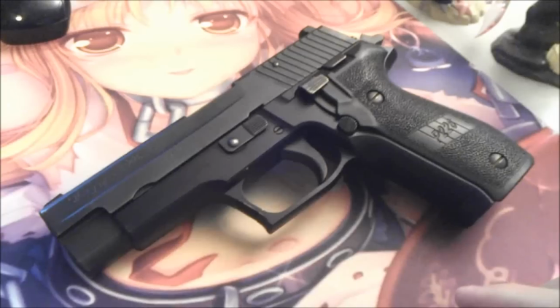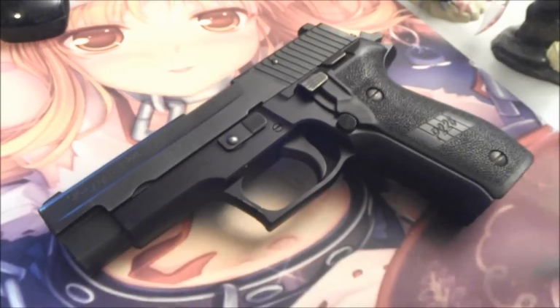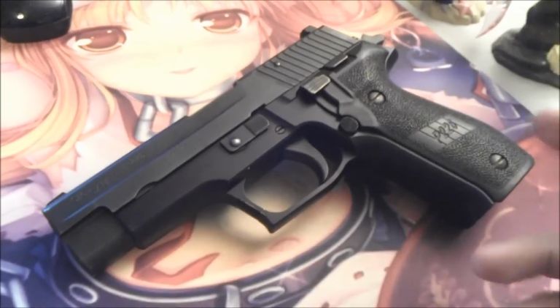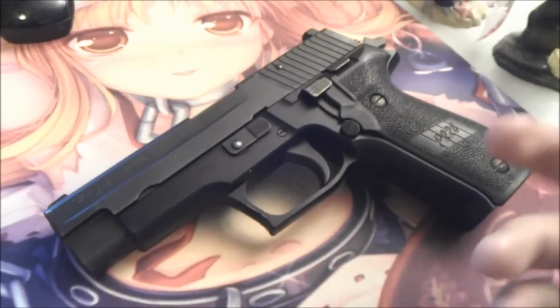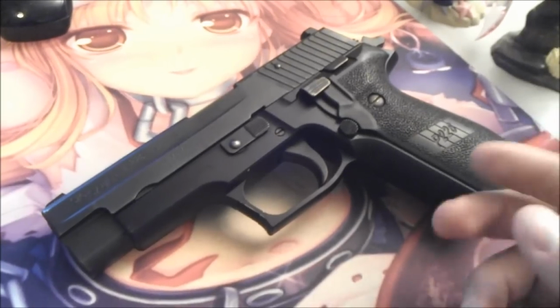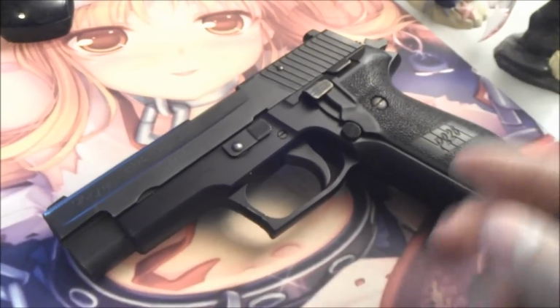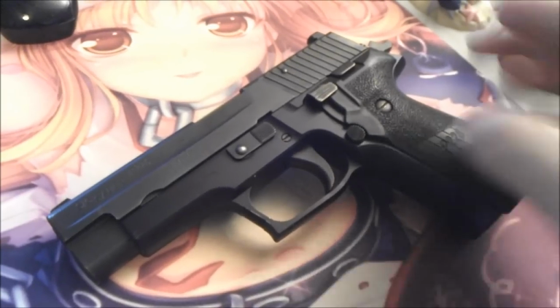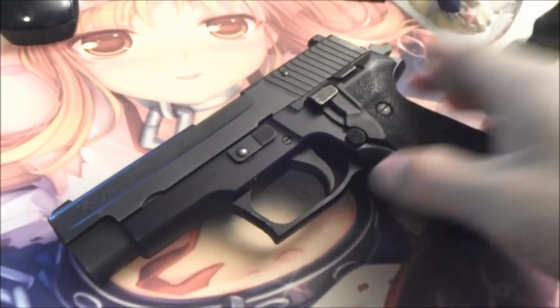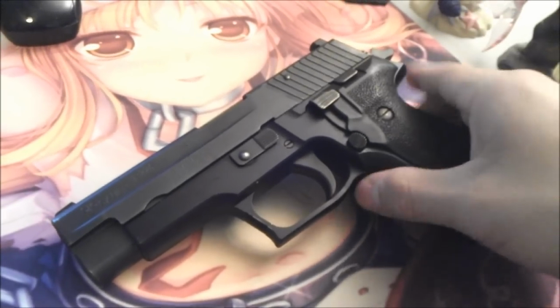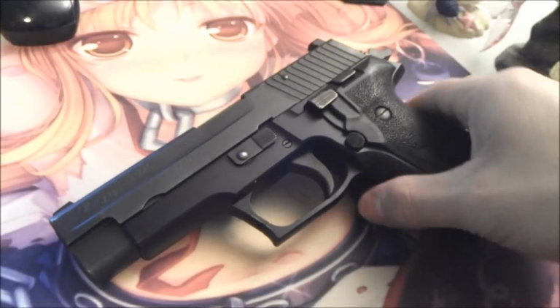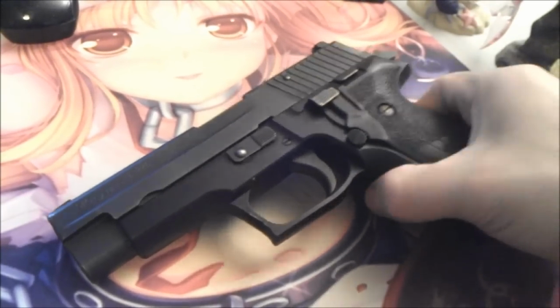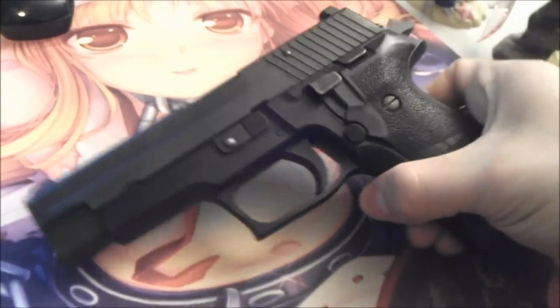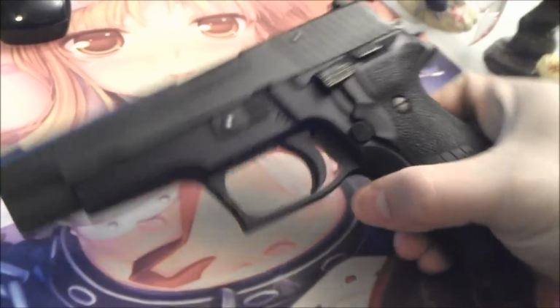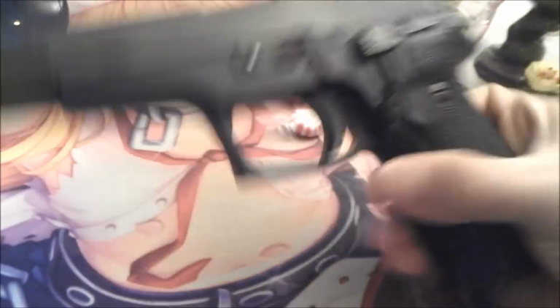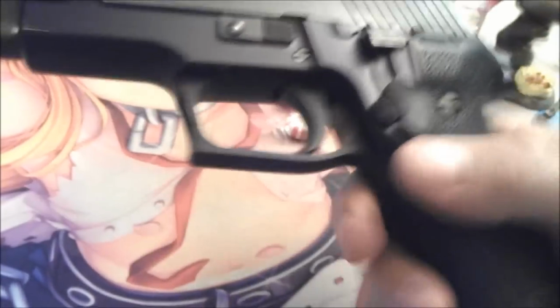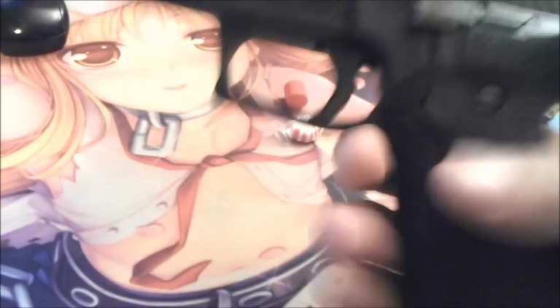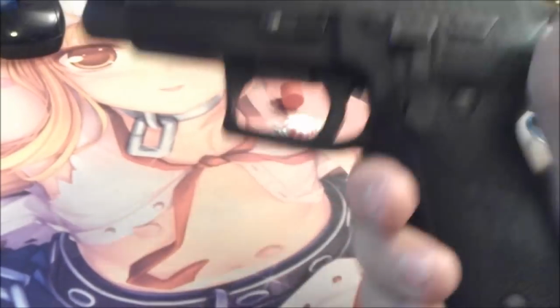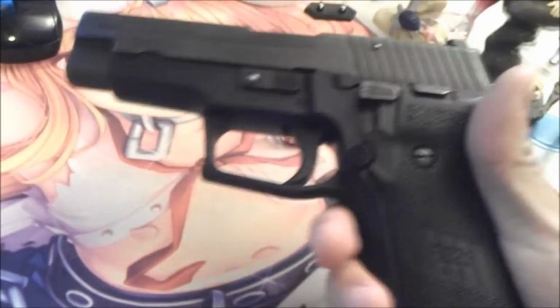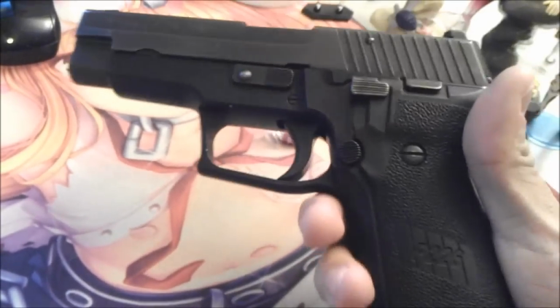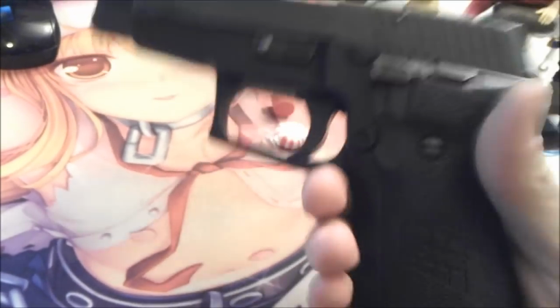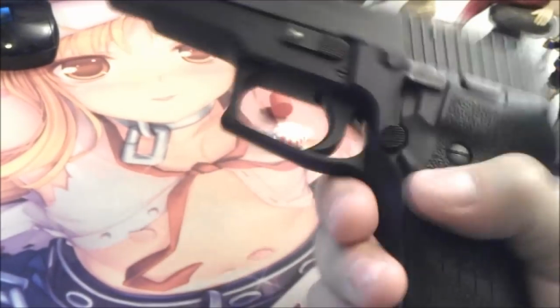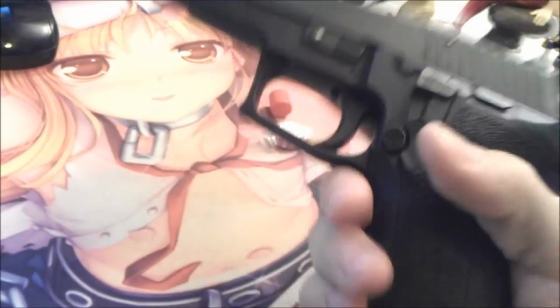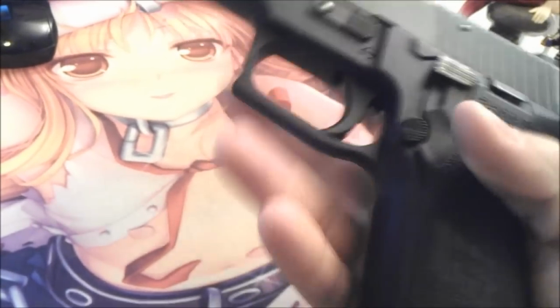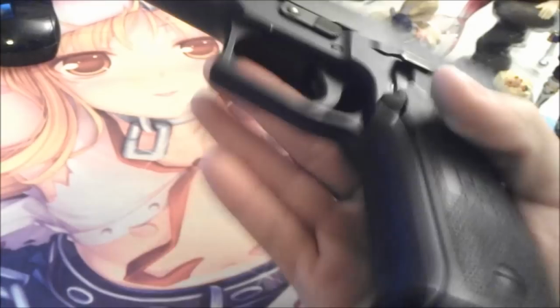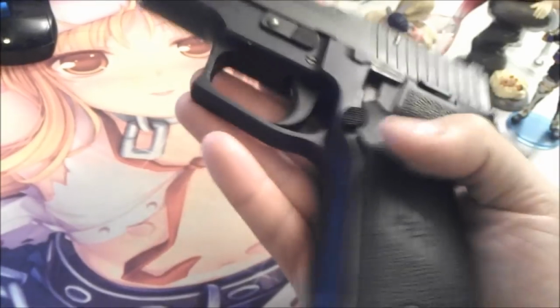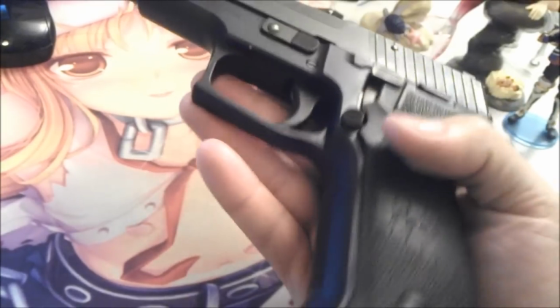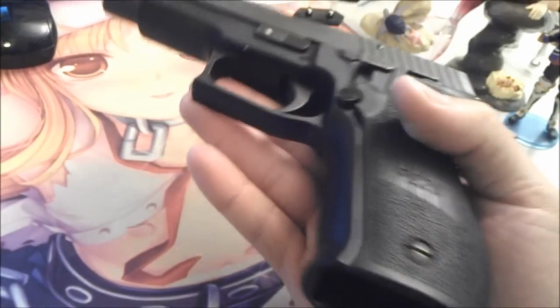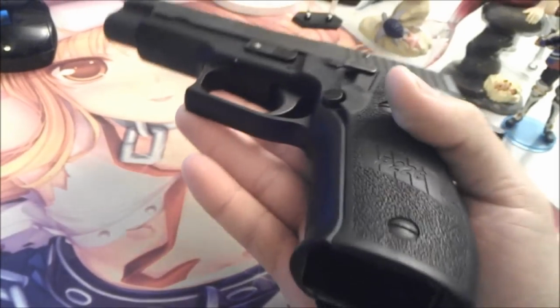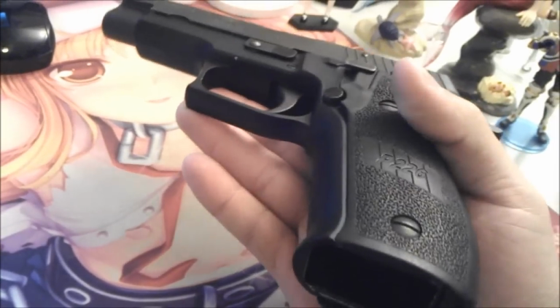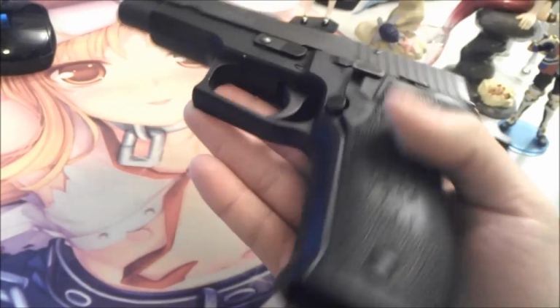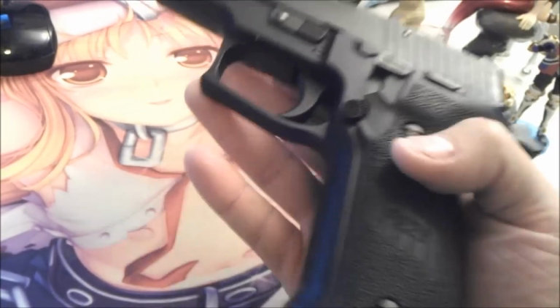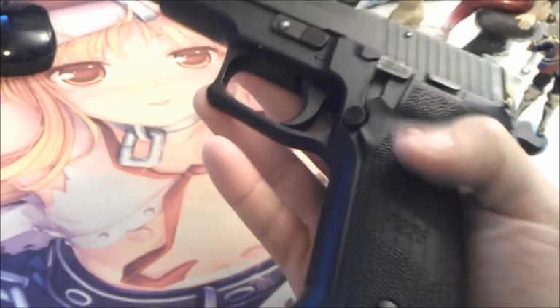Hey guys, it's me, the Marigan, and today I have a pistol that's worthy of a good explanation.